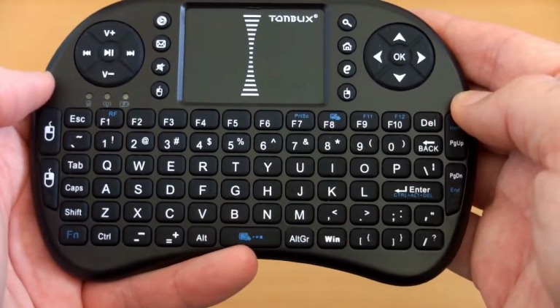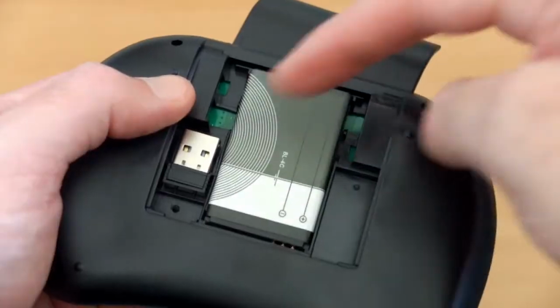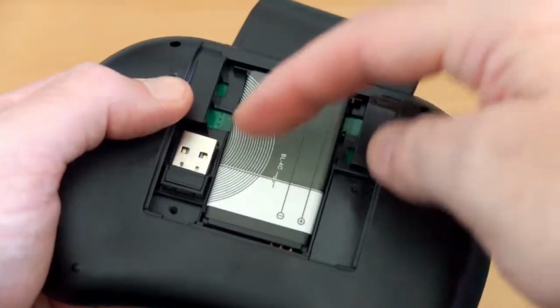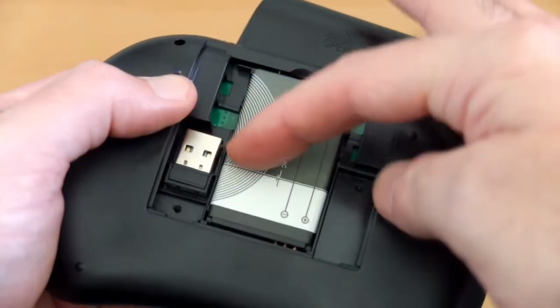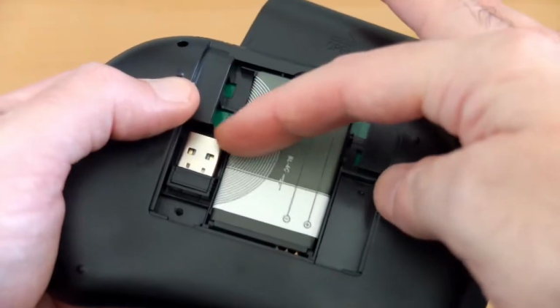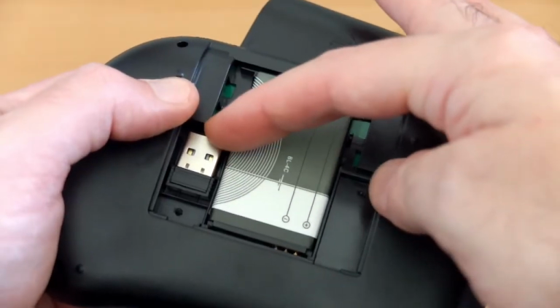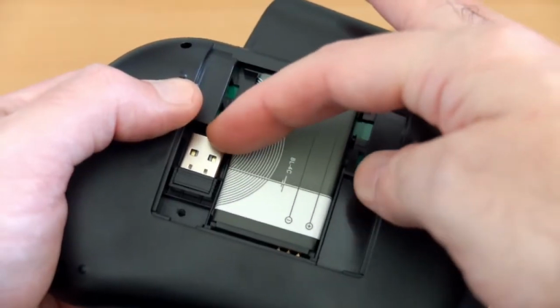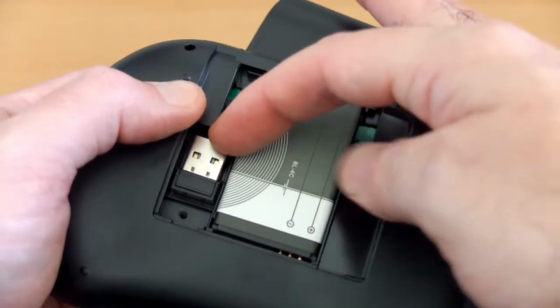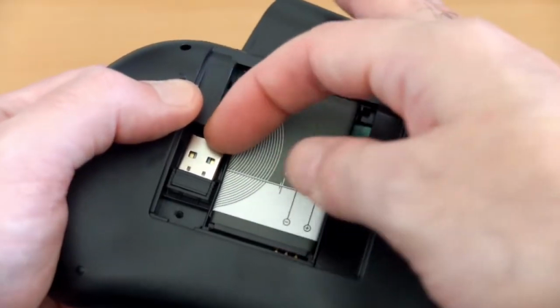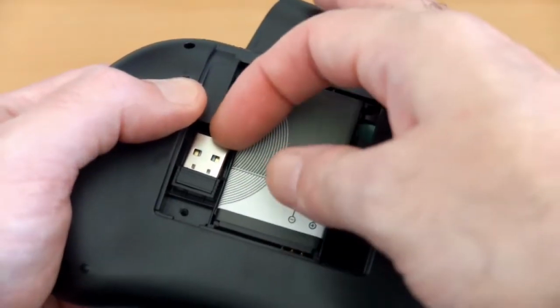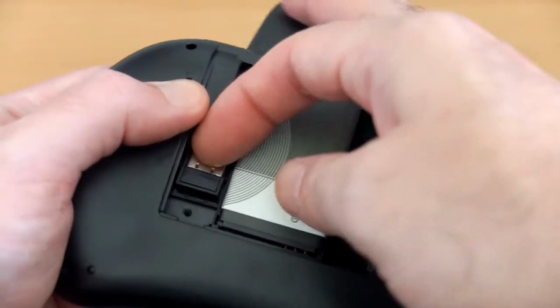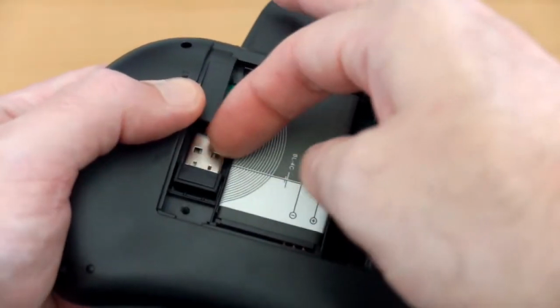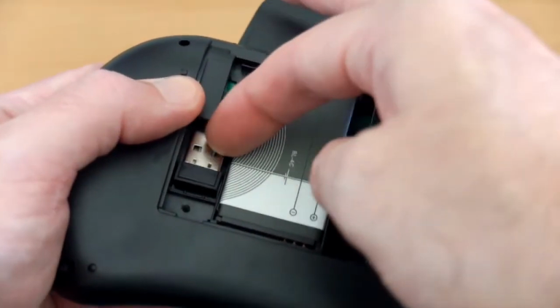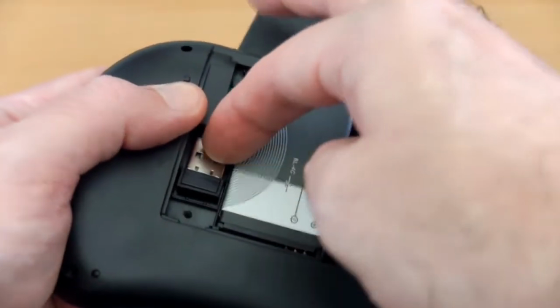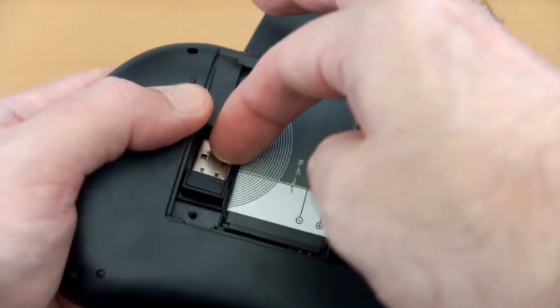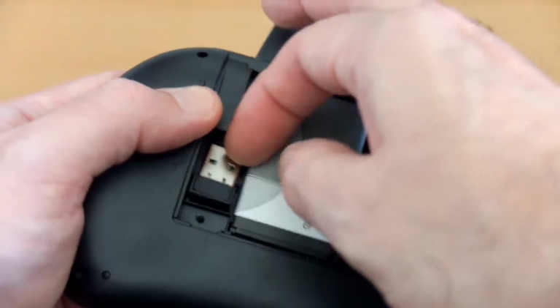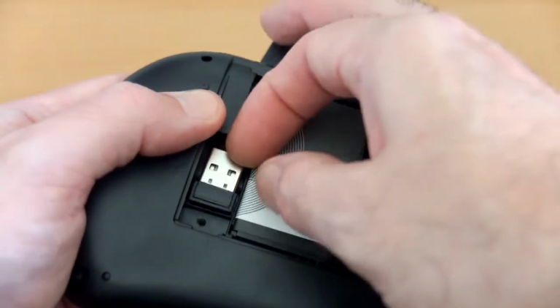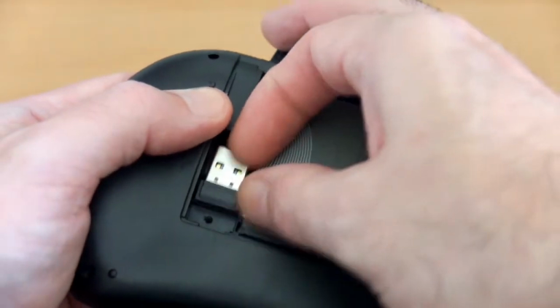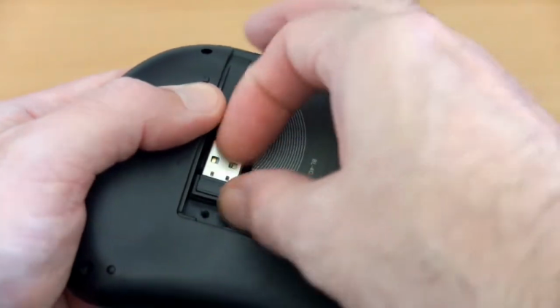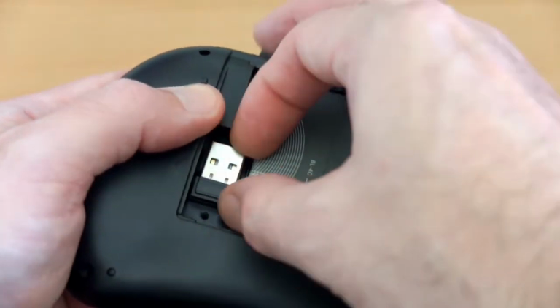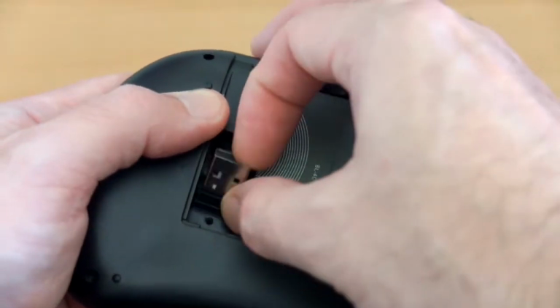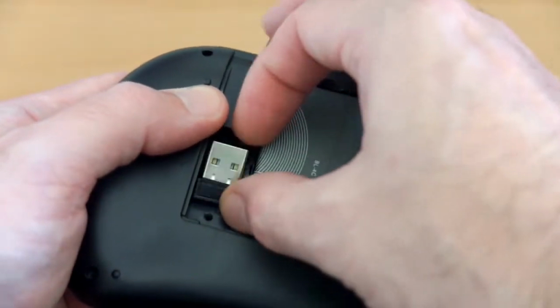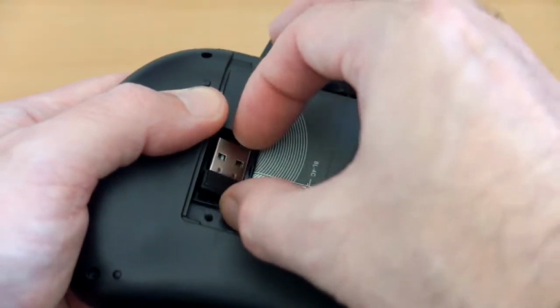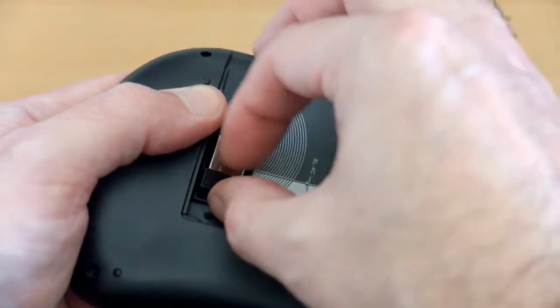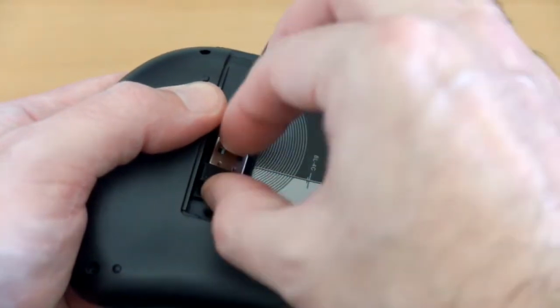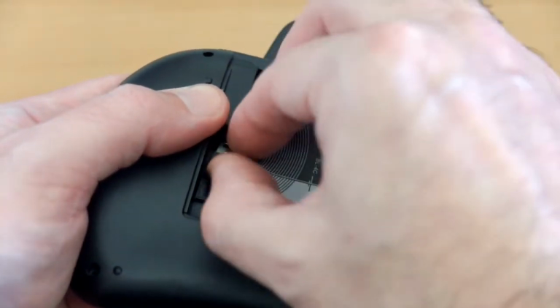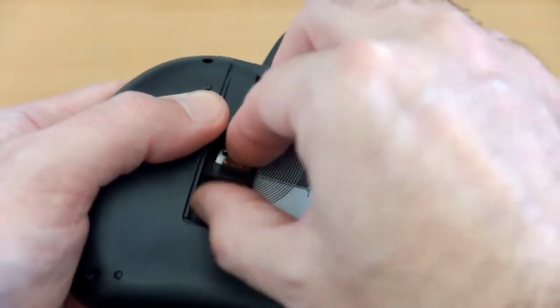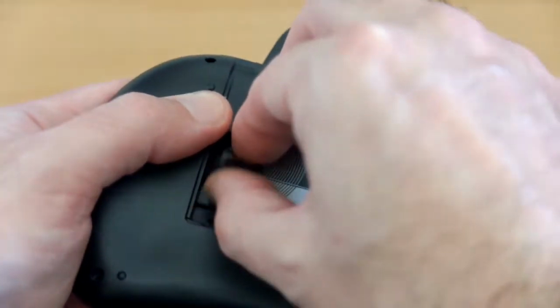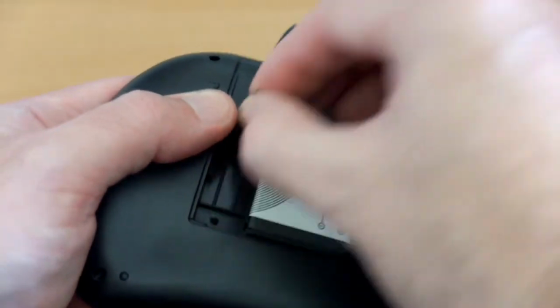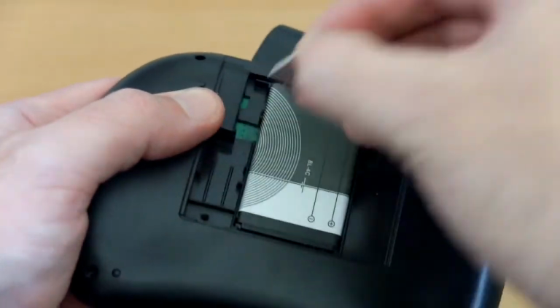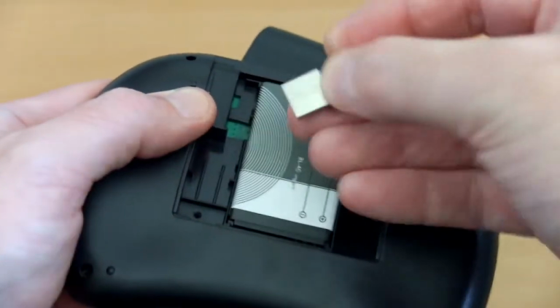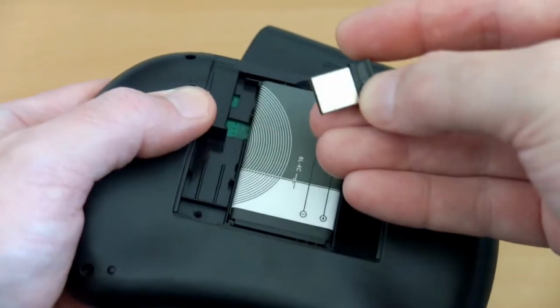Opening the back cover you see the nano USB dongle. You just plug that into a spare USB port on the device.